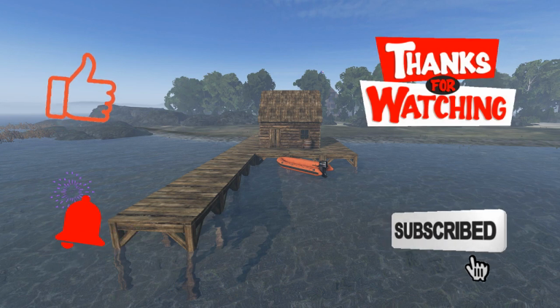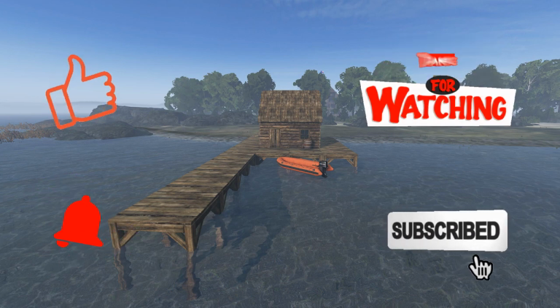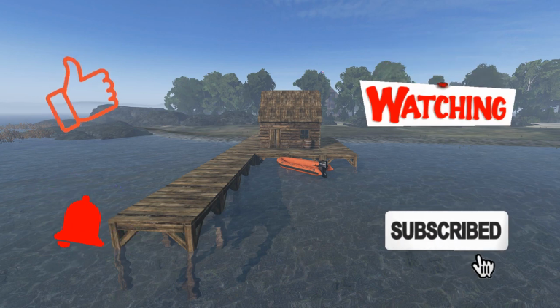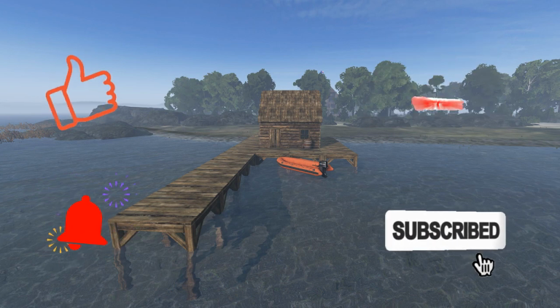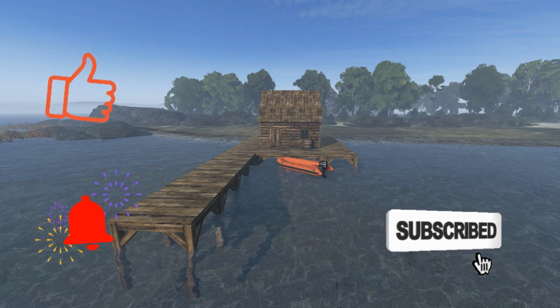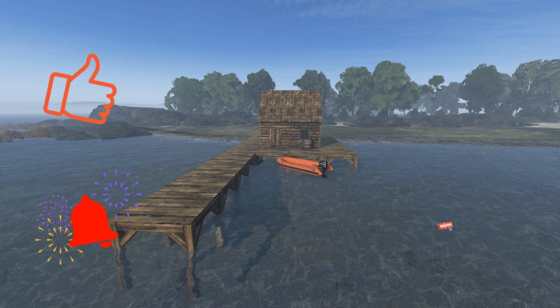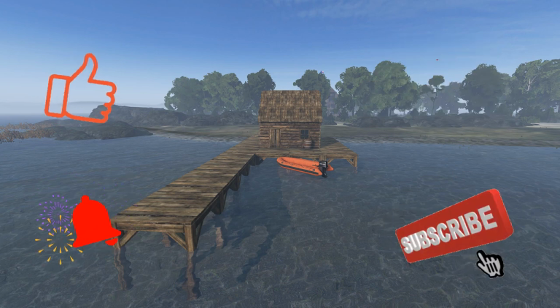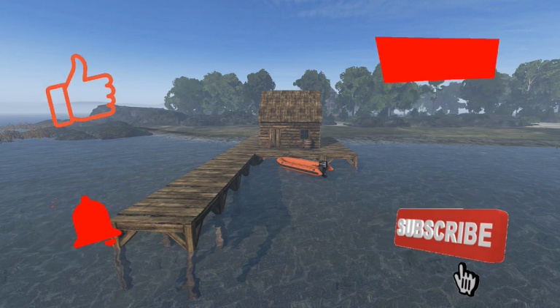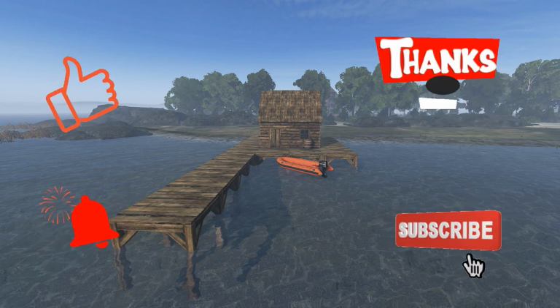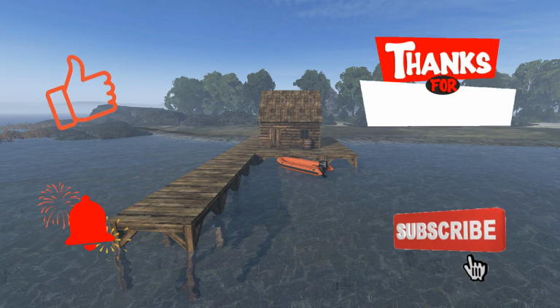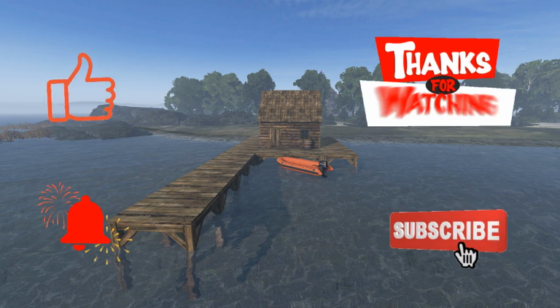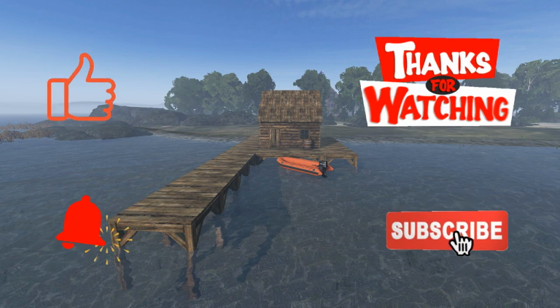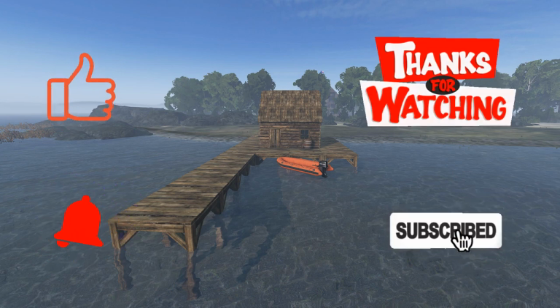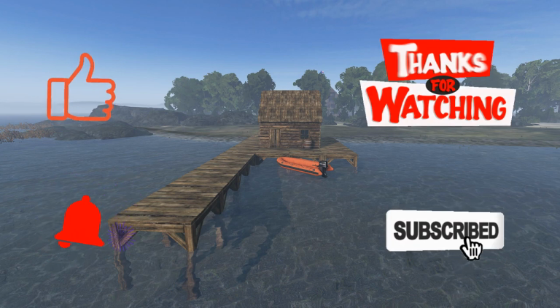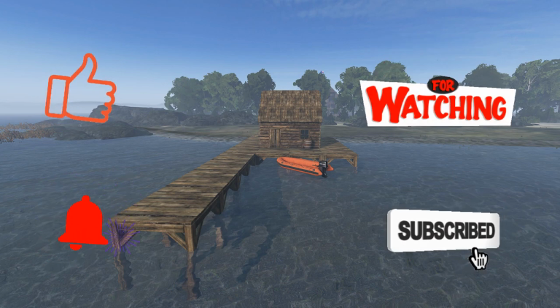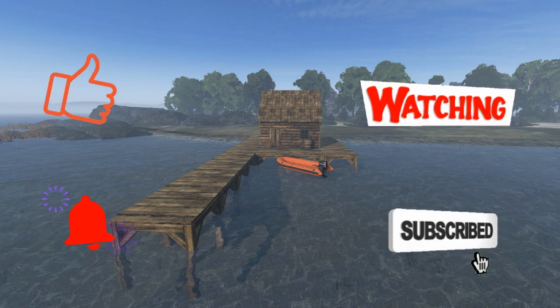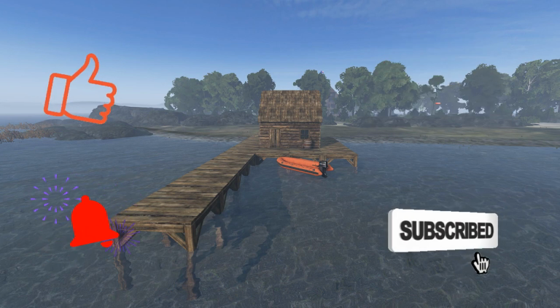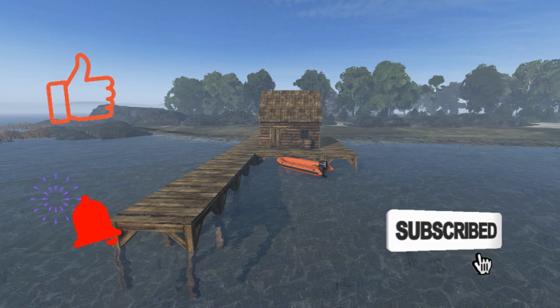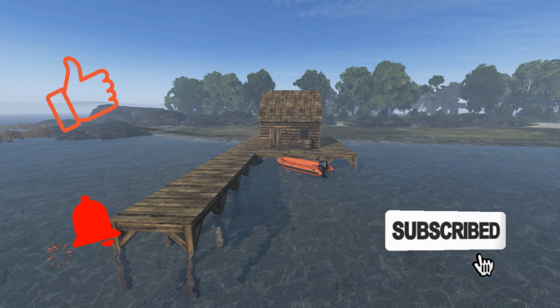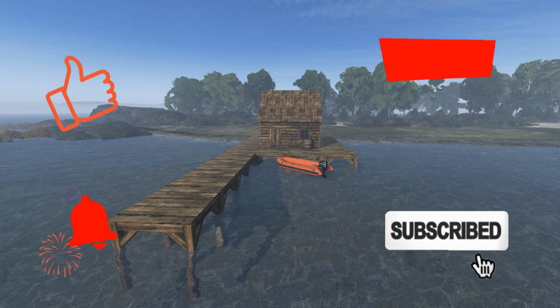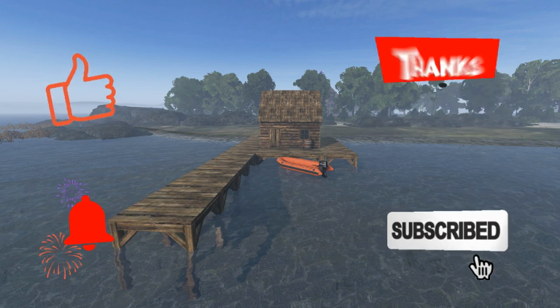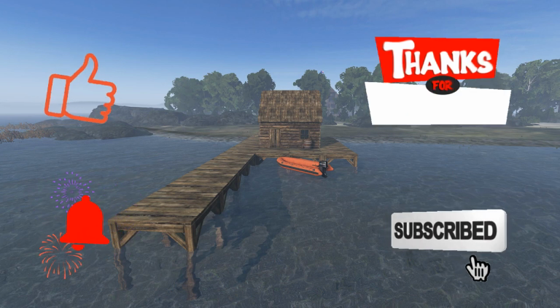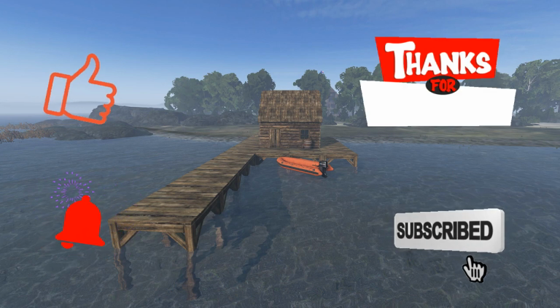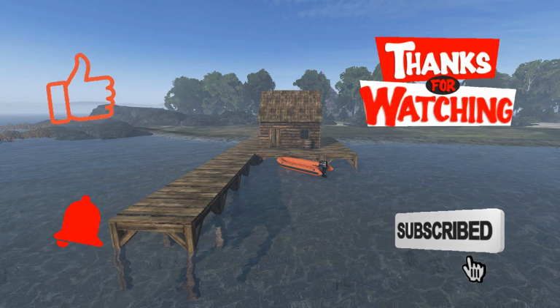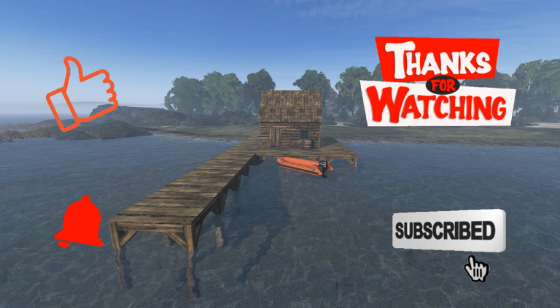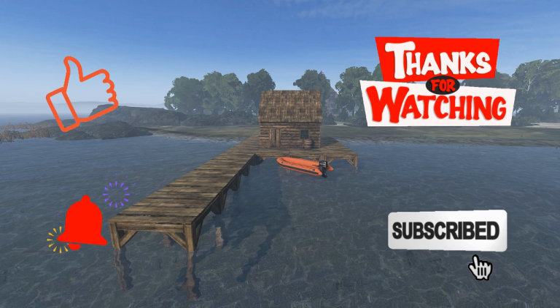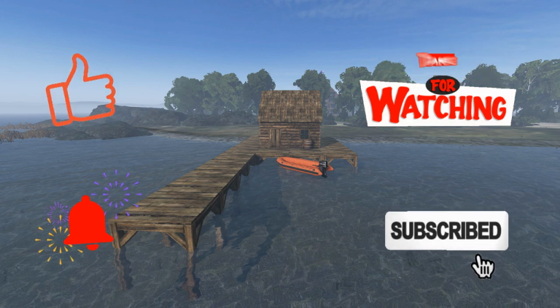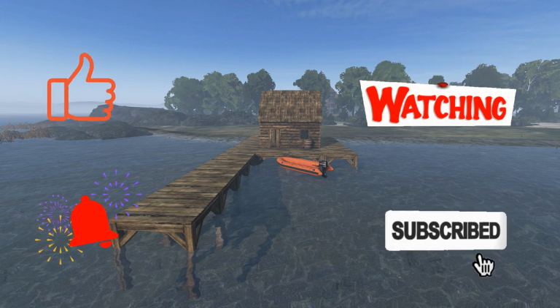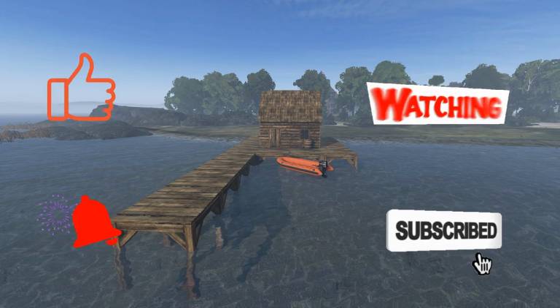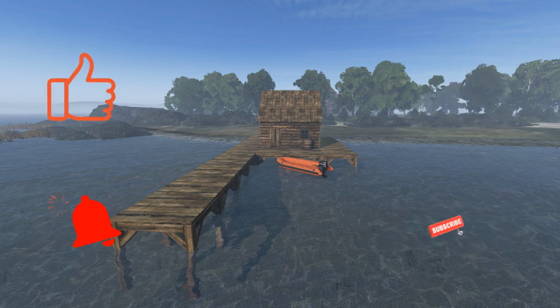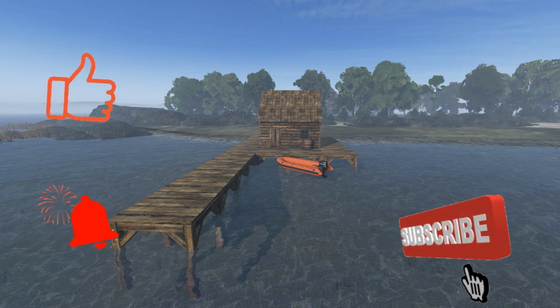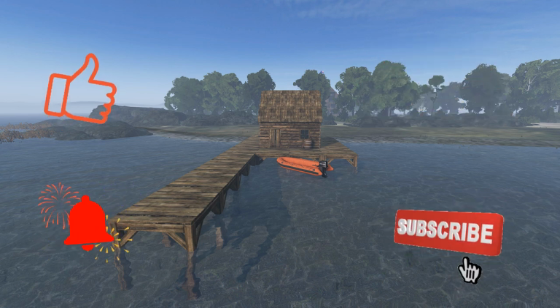Thanks for watching — leave a like or a comment, you could even subscribe to Spud's Games. Catch you next time!